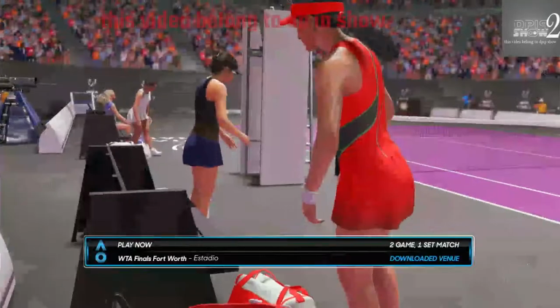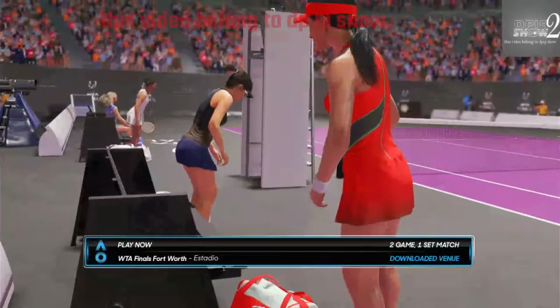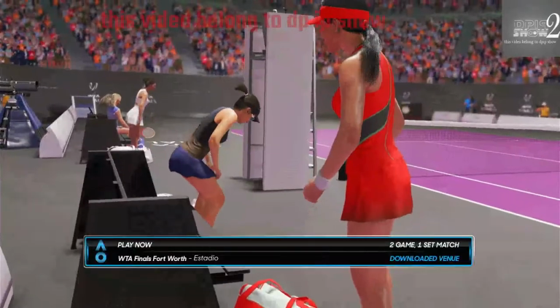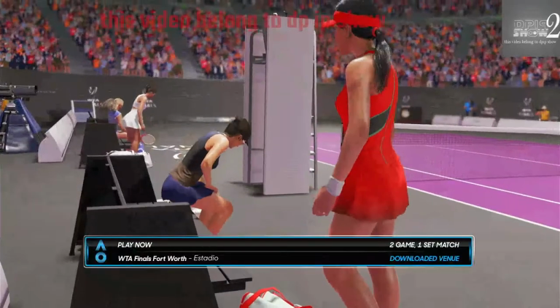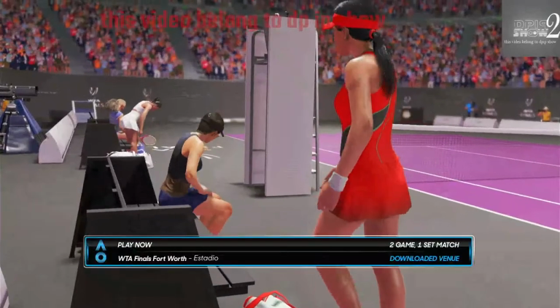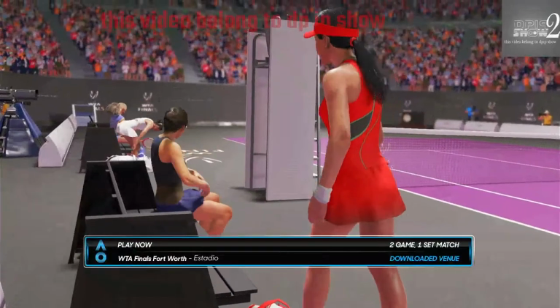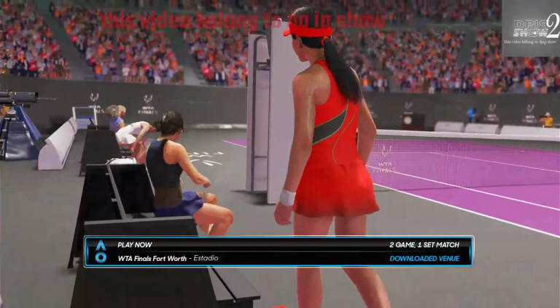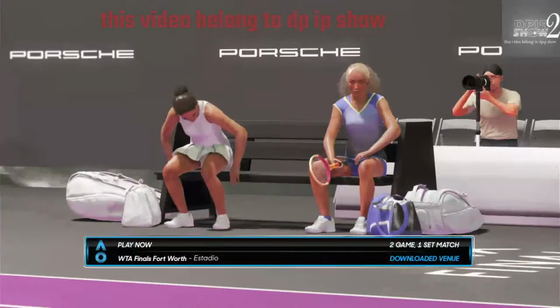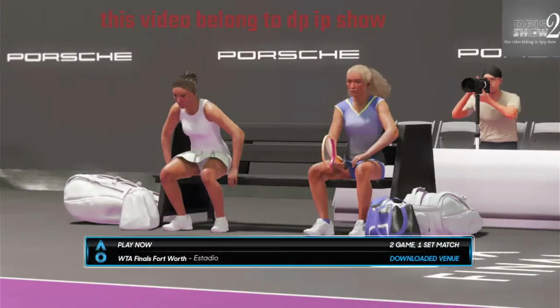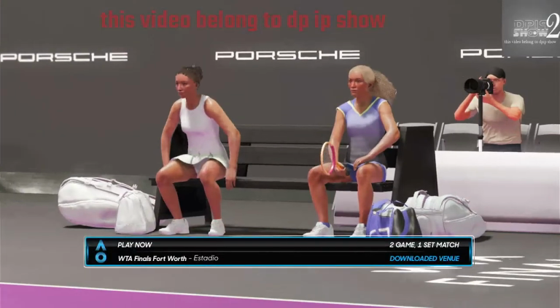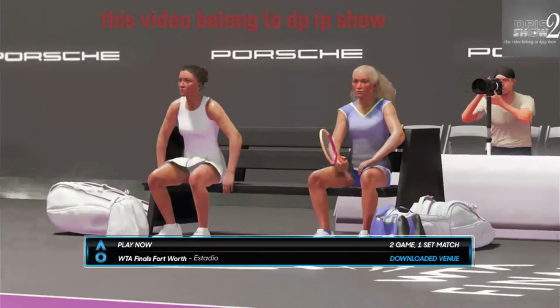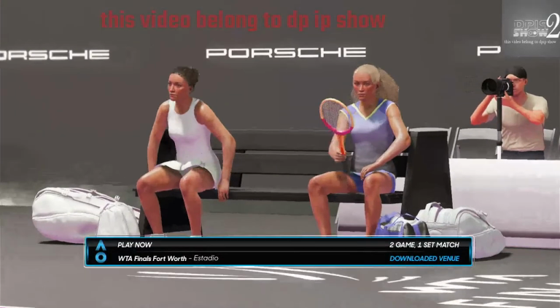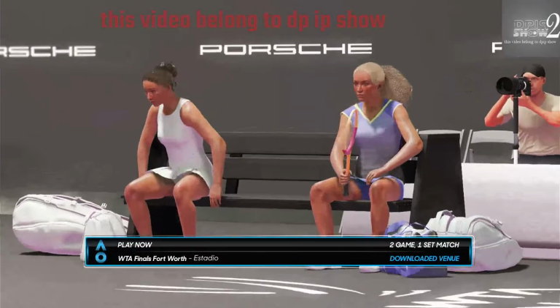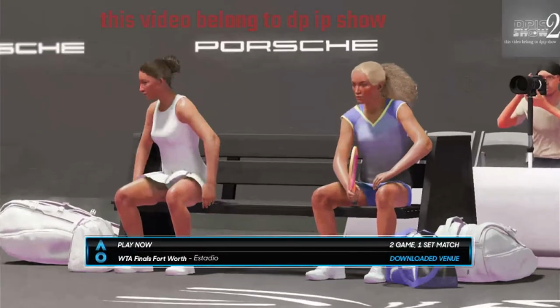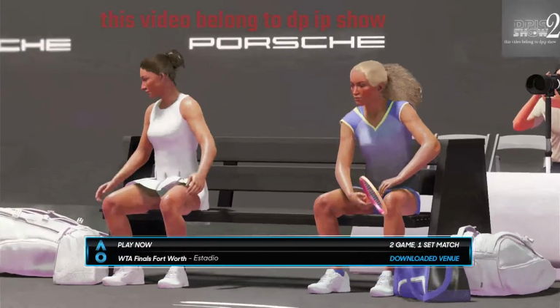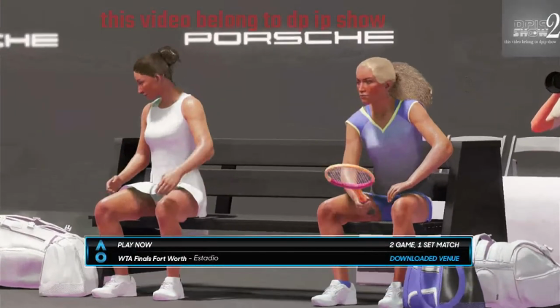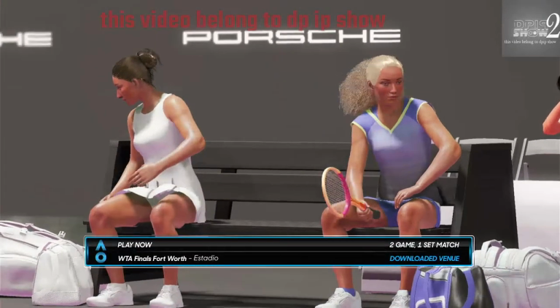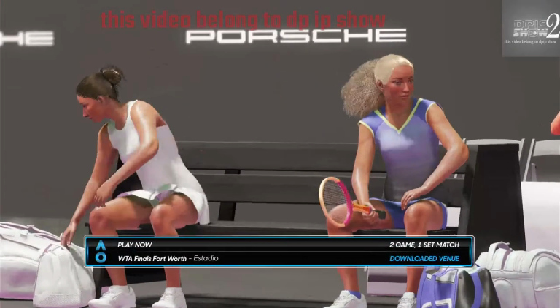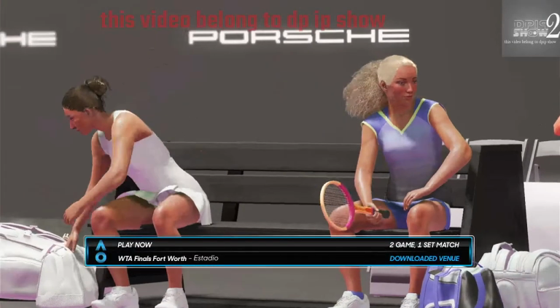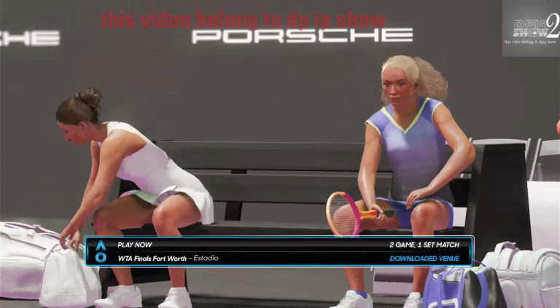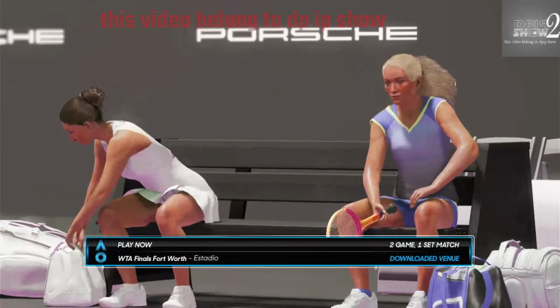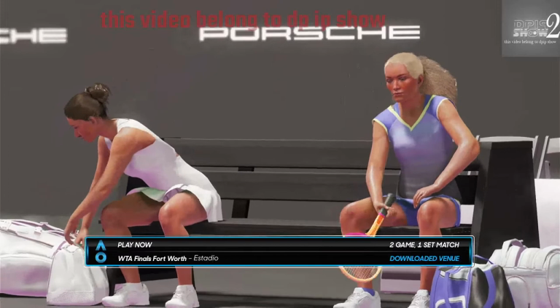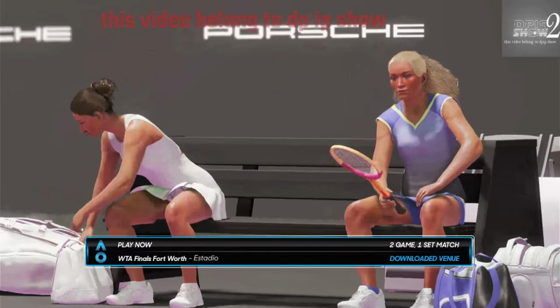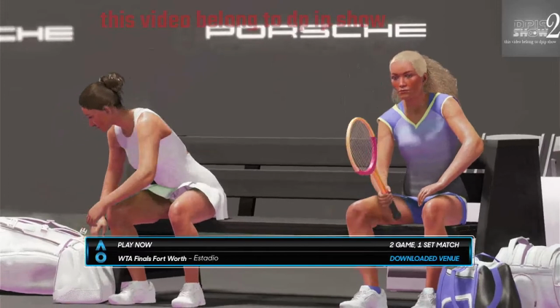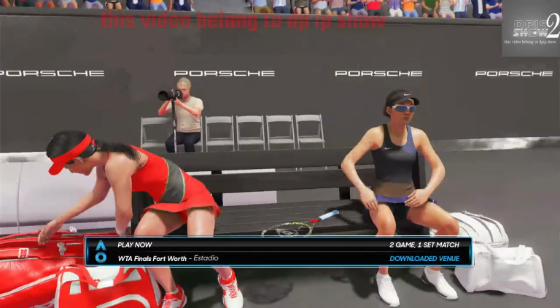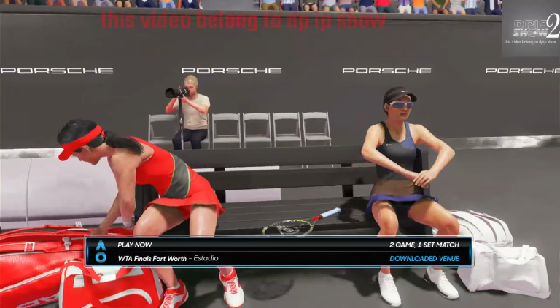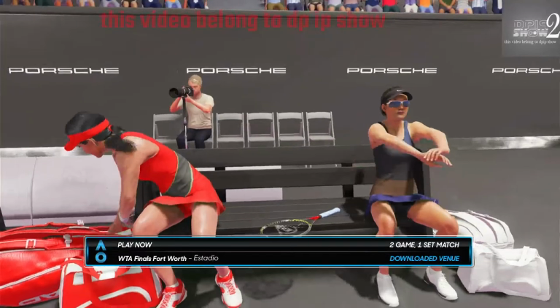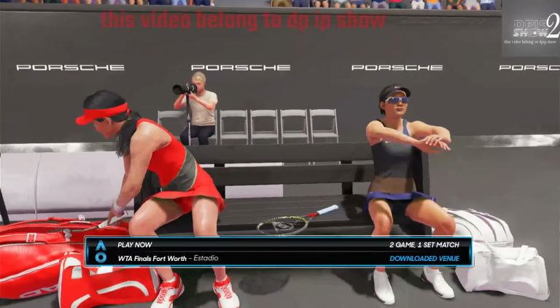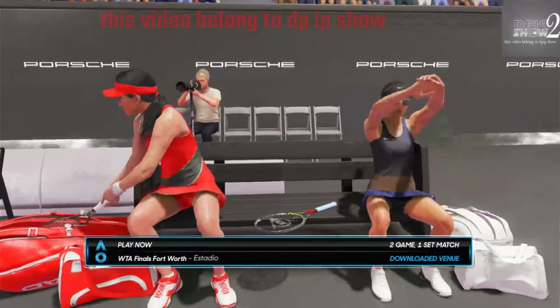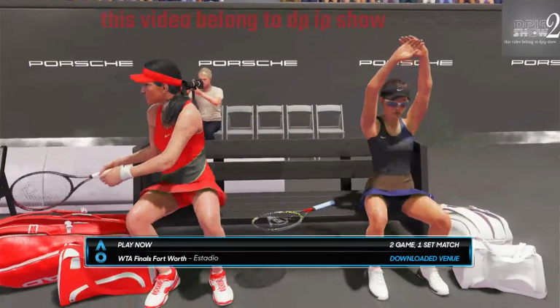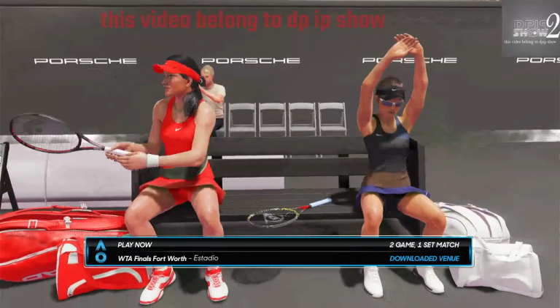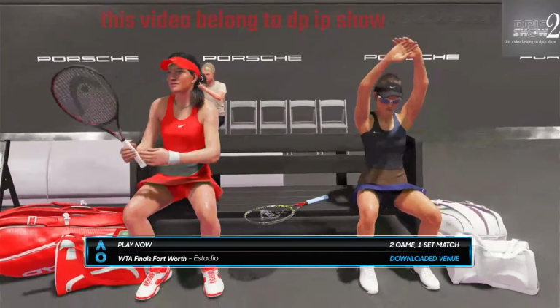Ladies and gentlemen, welcome to this exhibition match. Please put your hands together for the players as they walk out onto the court.